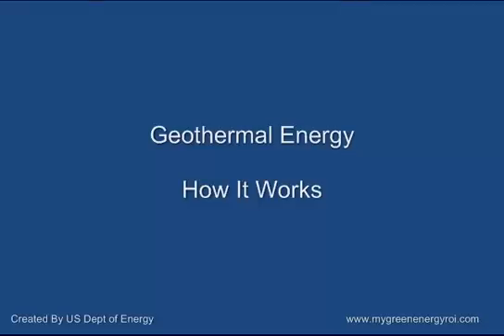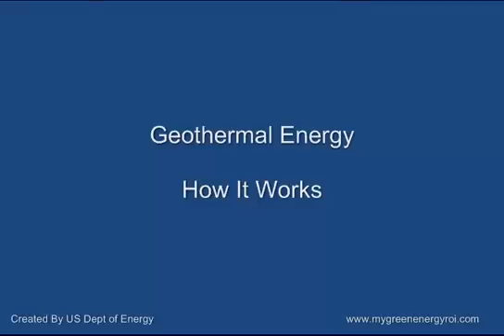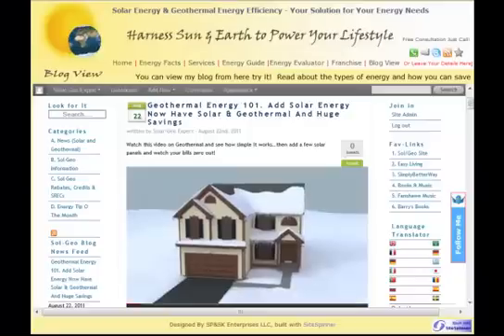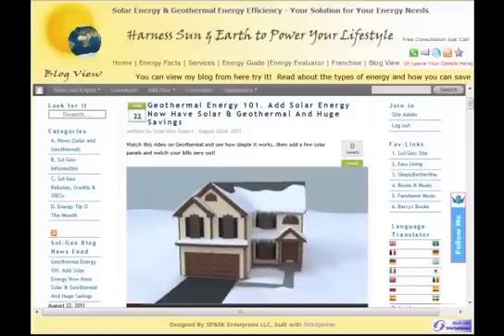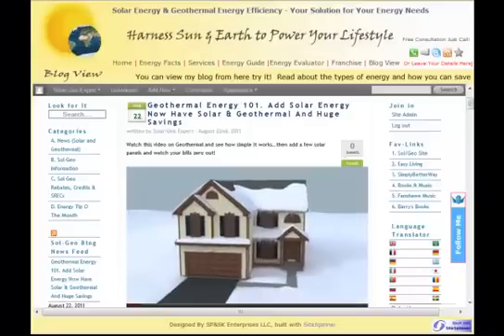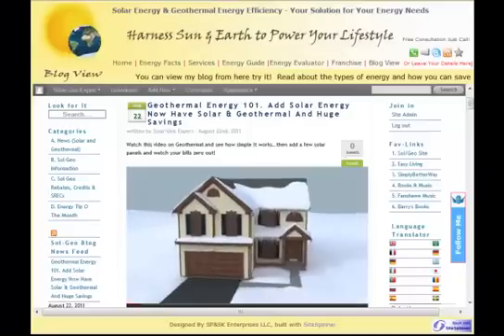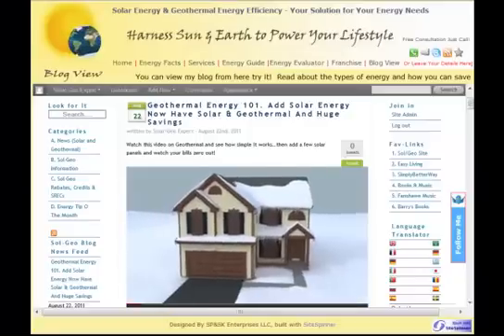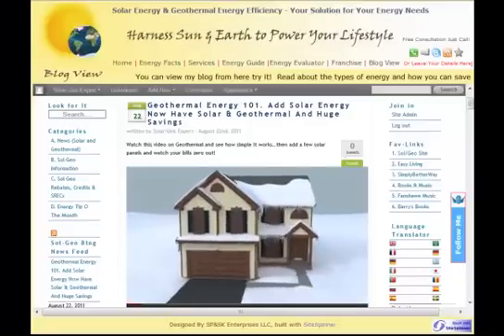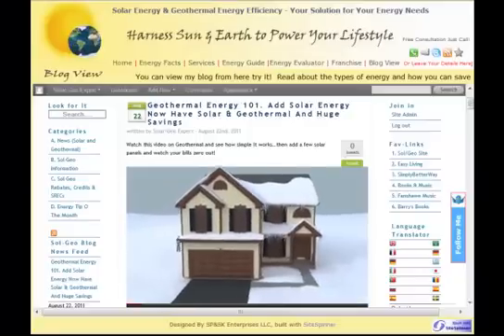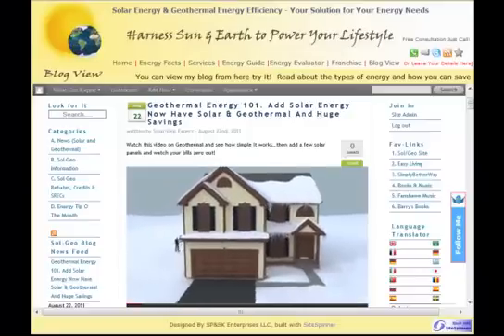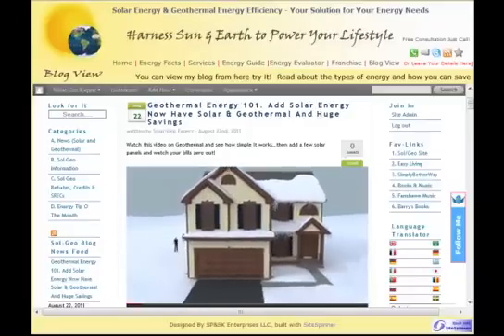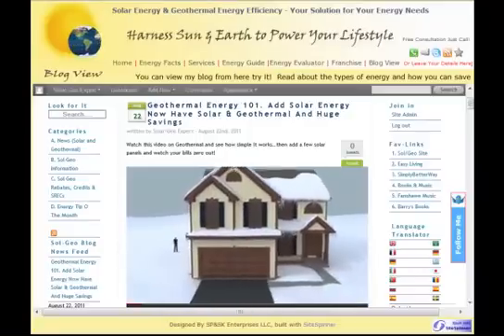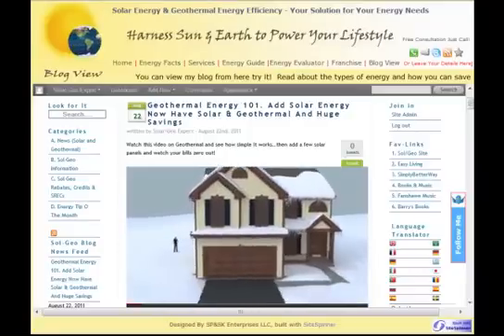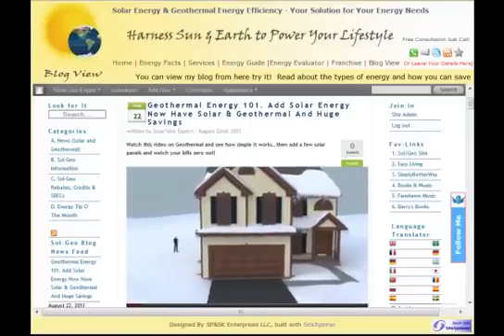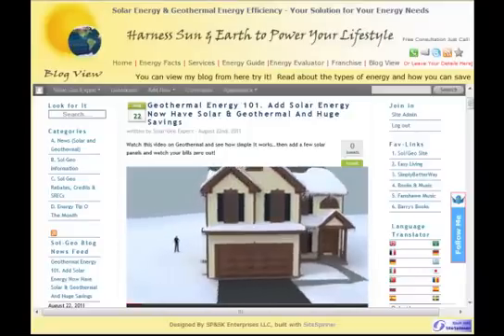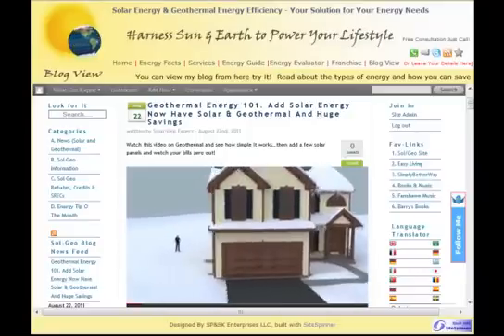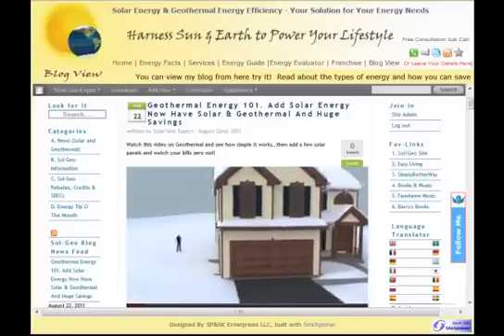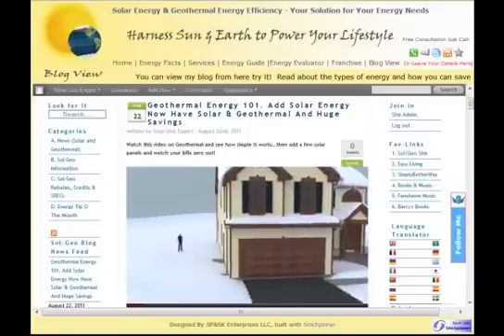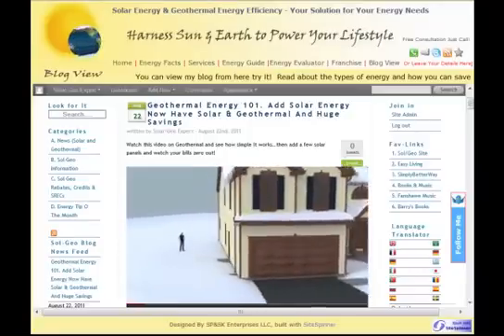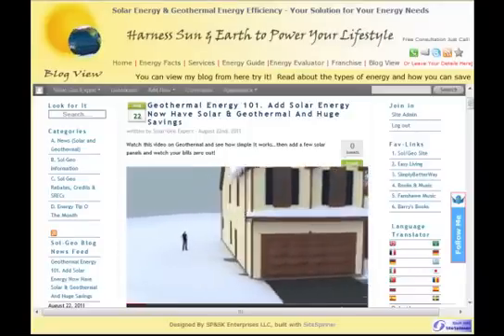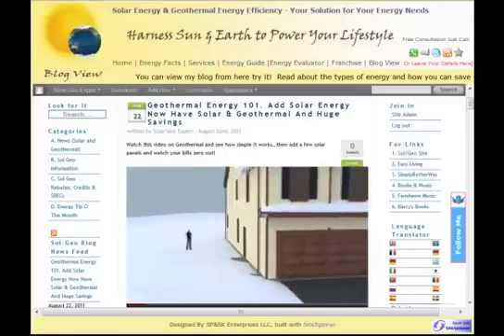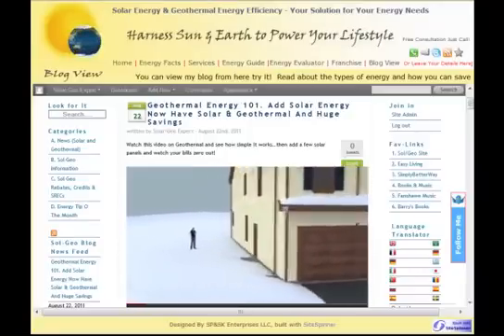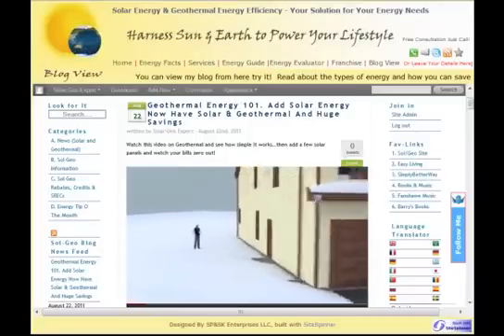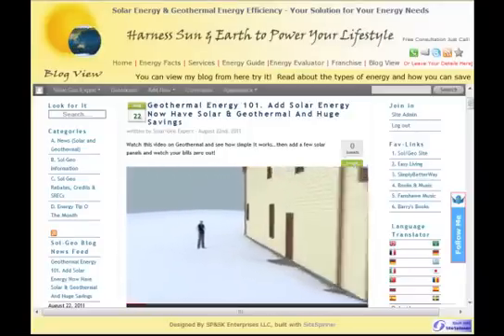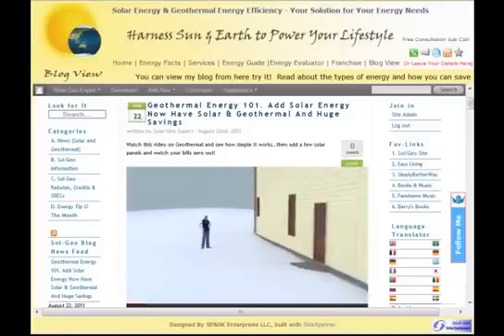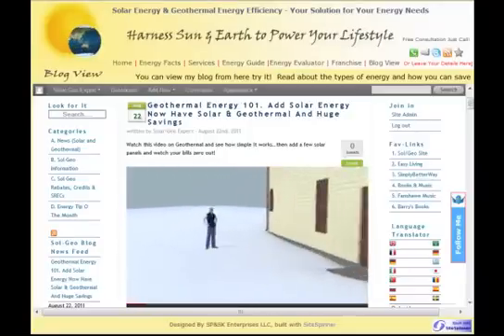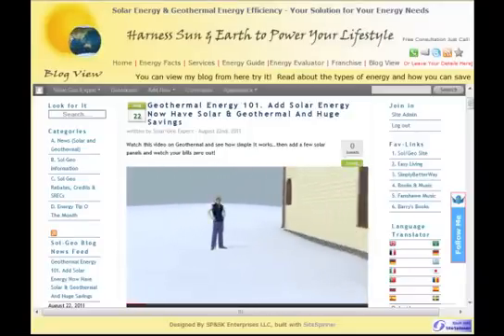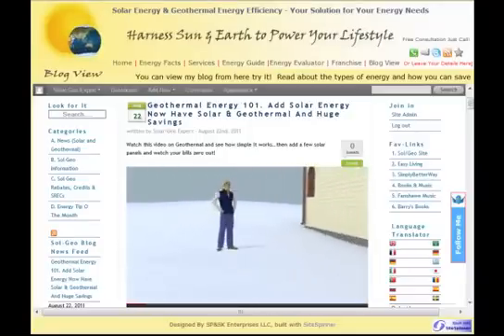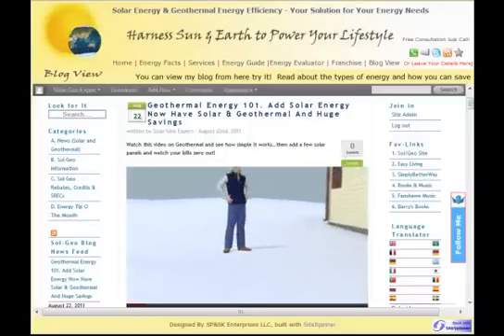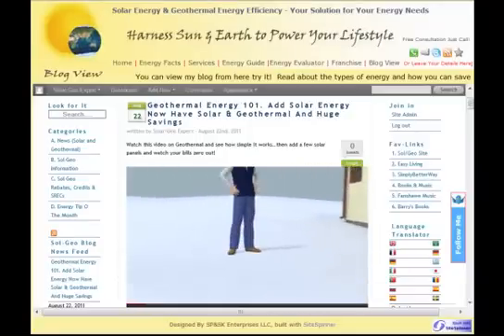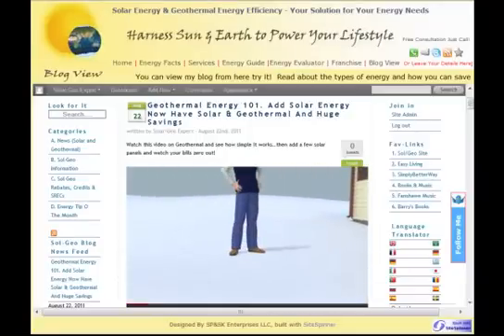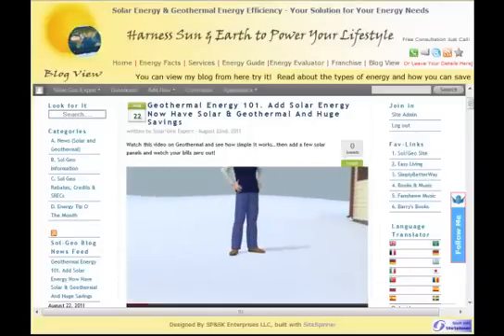We all want to save money heating and cooling our house or office, right? The answer may be under your feet, literally.